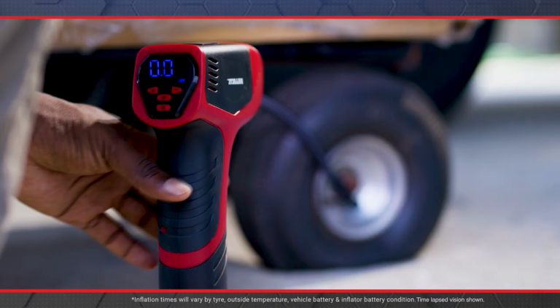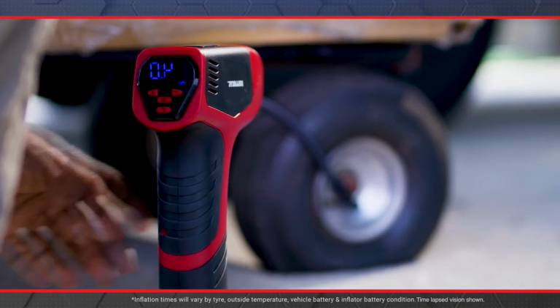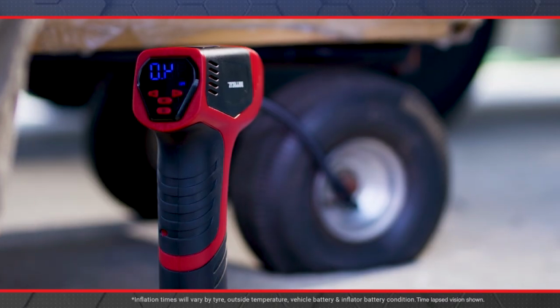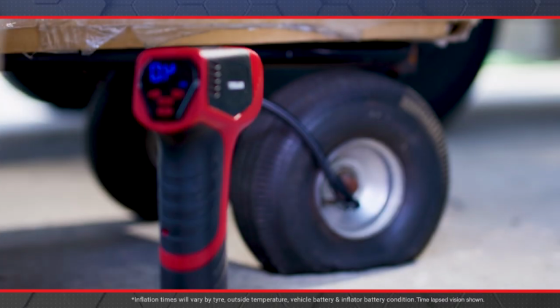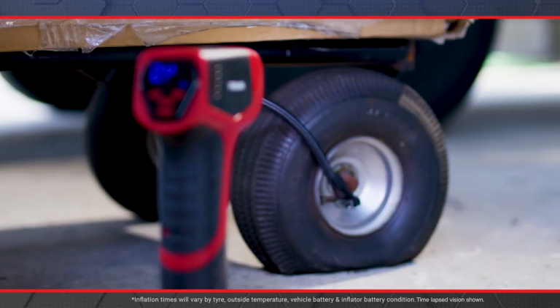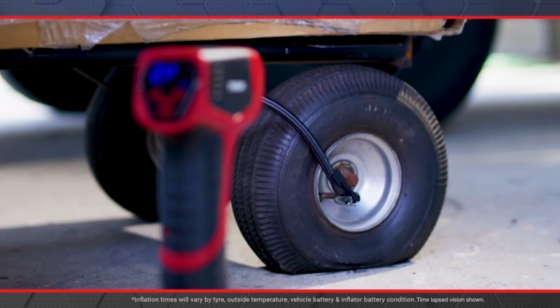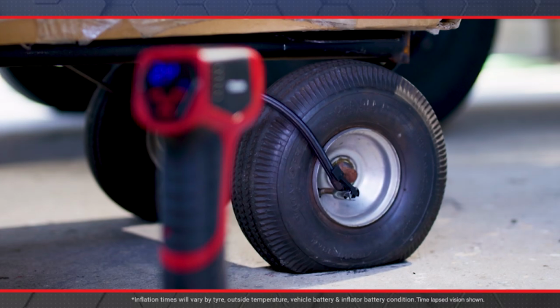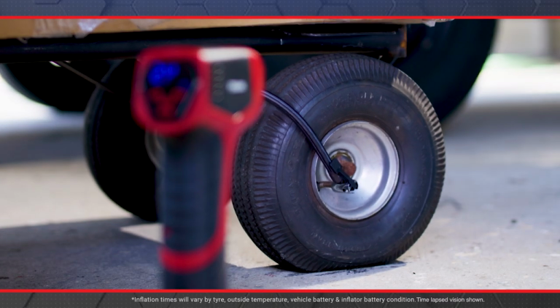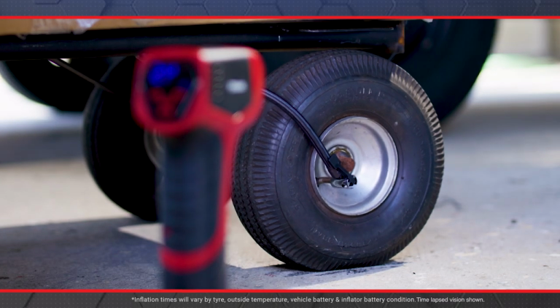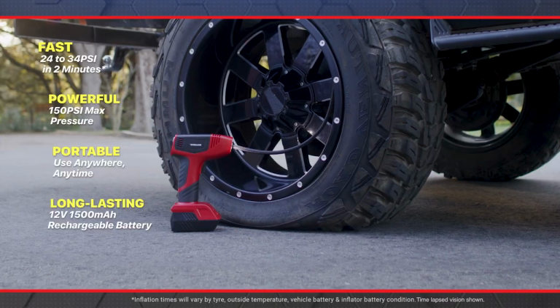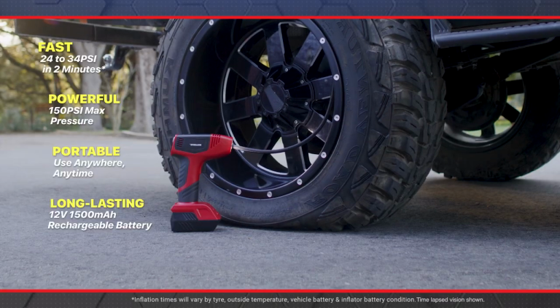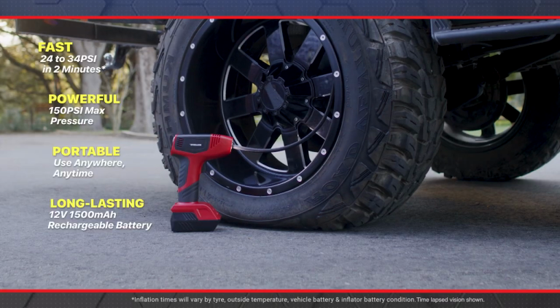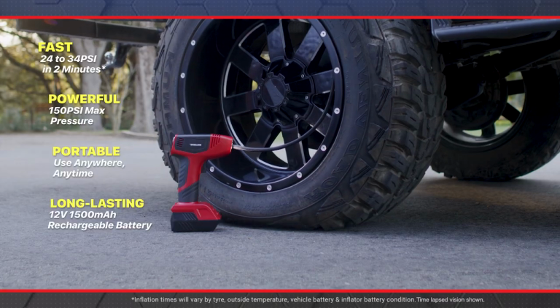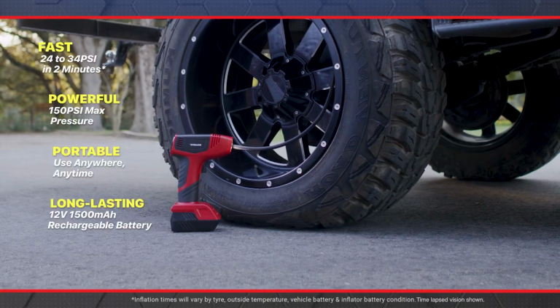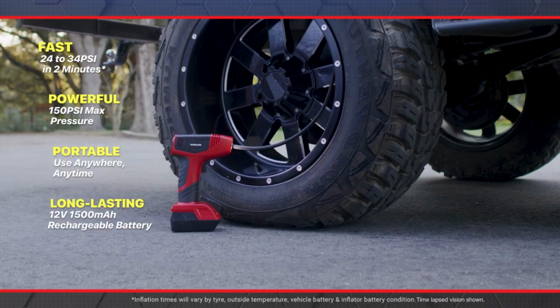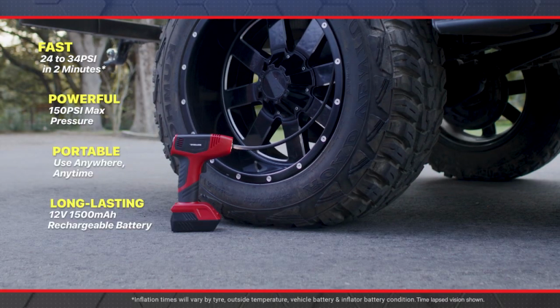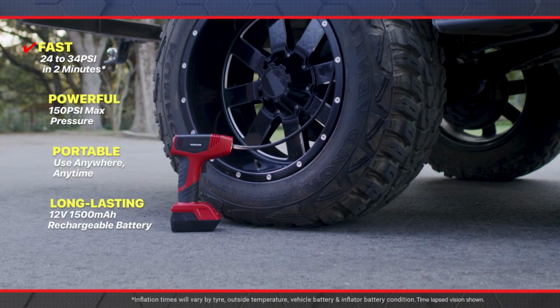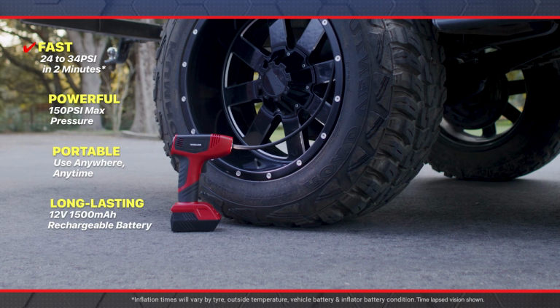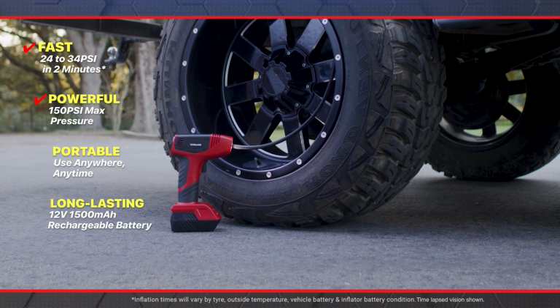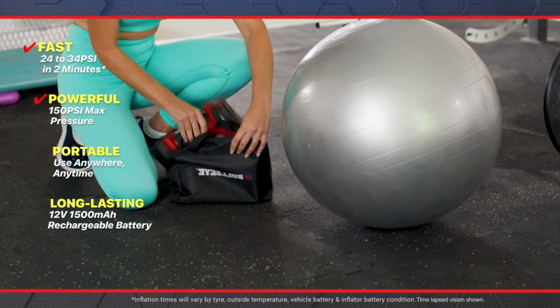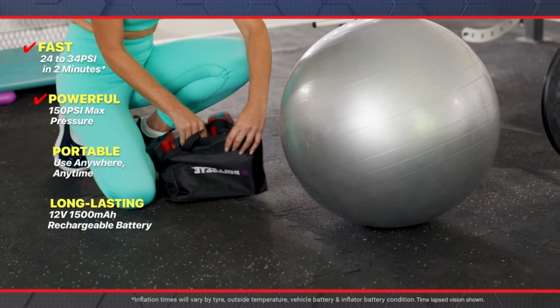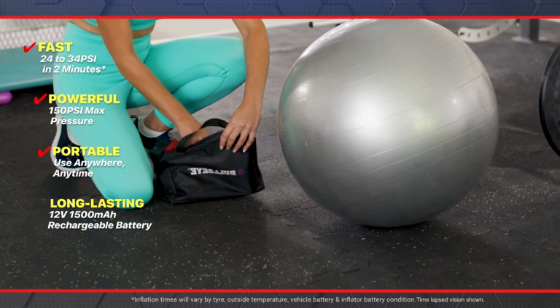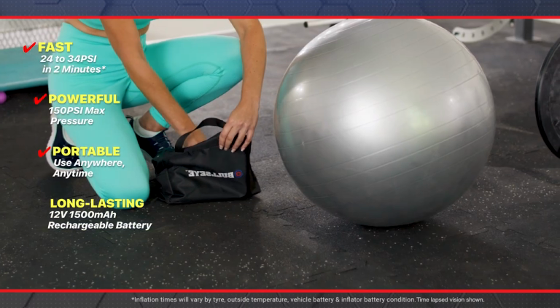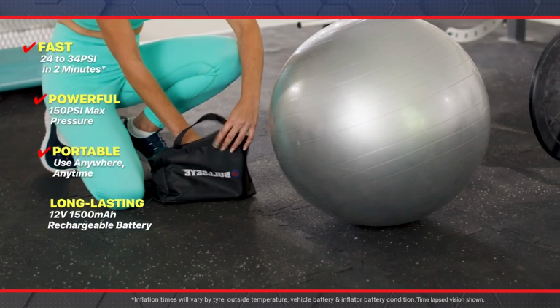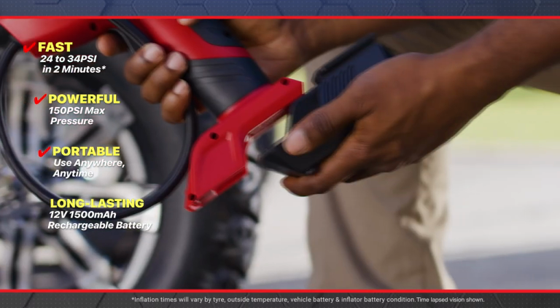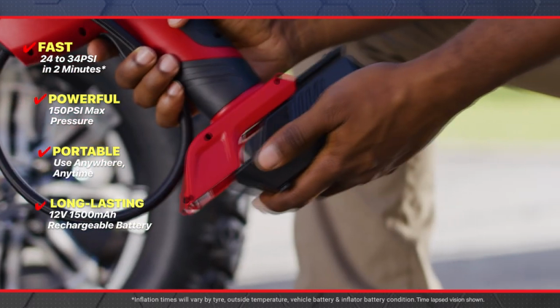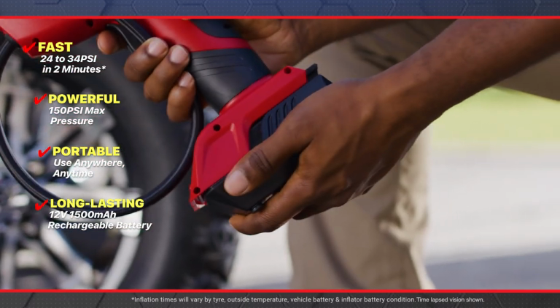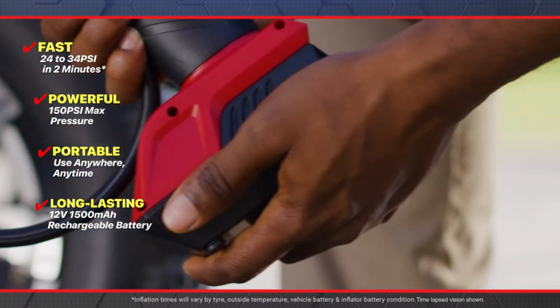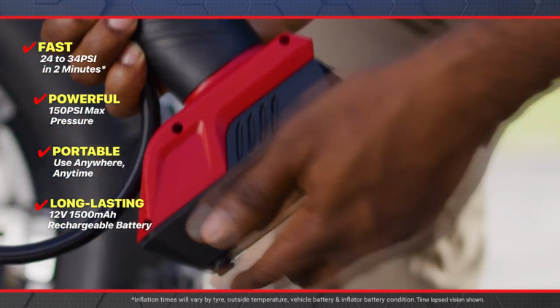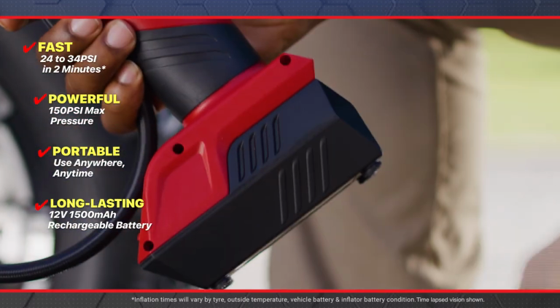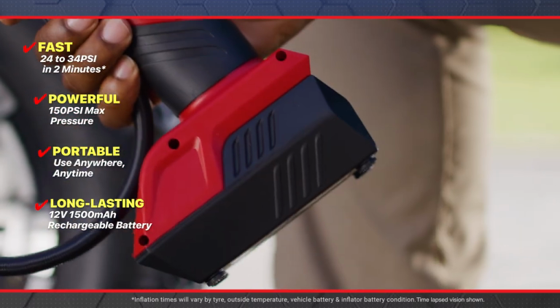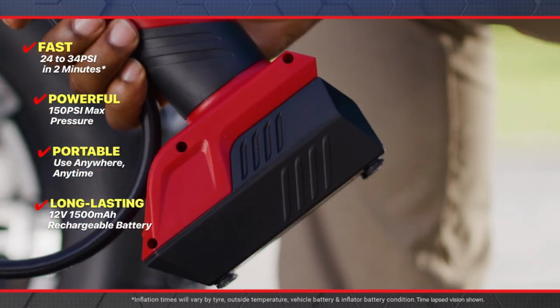Don't fall for cheap imitations. The genuine Bullseye Pro is fast, powerful and portable with a long-lasting rechargeable battery.